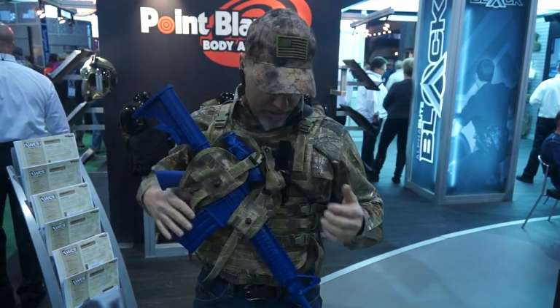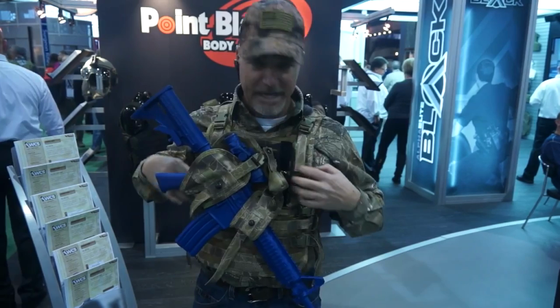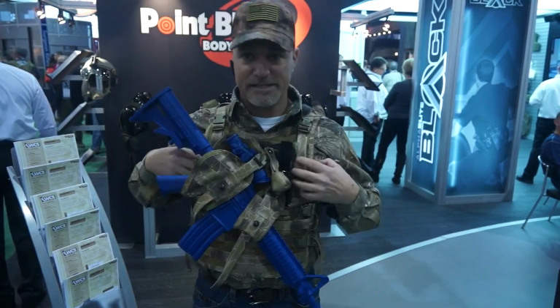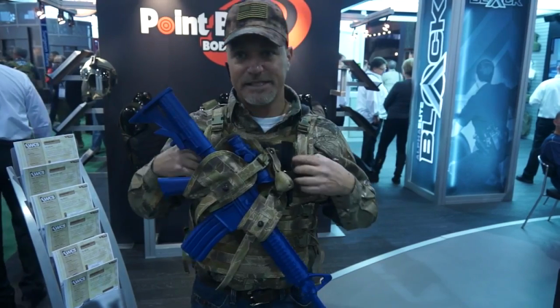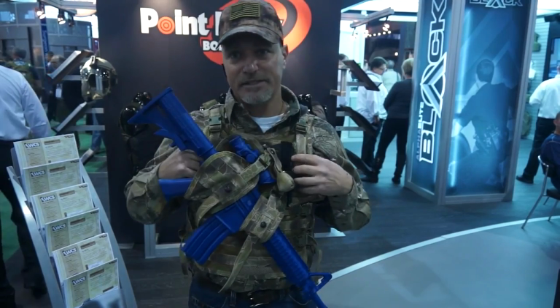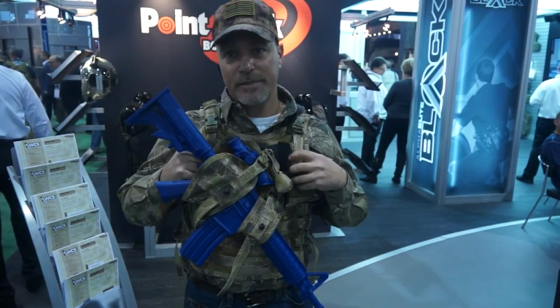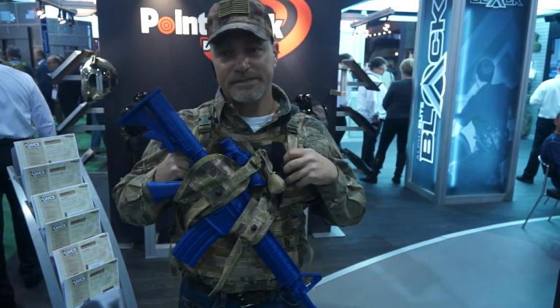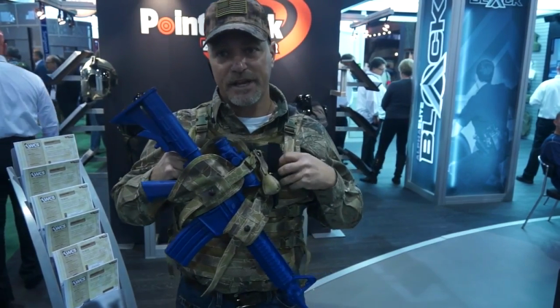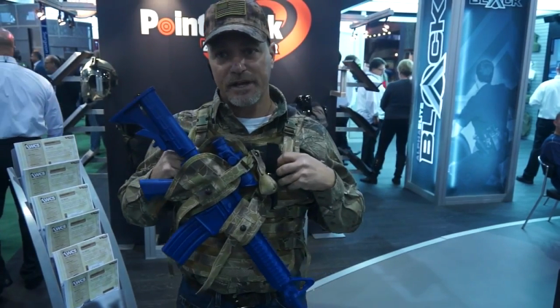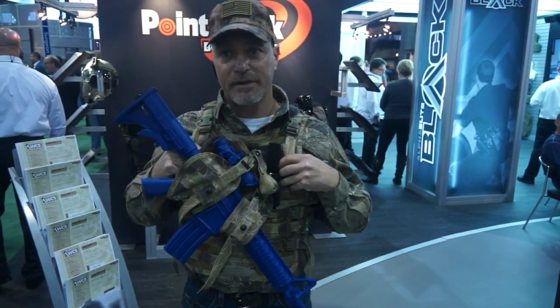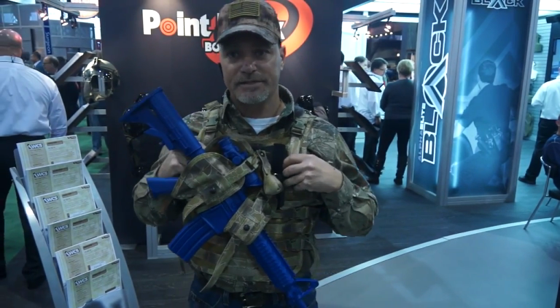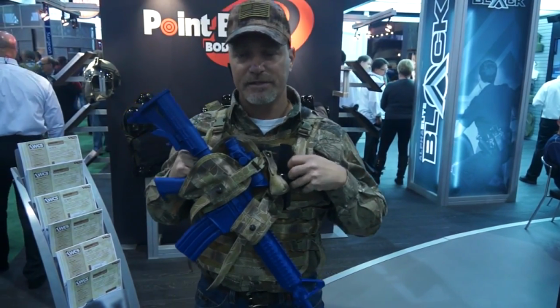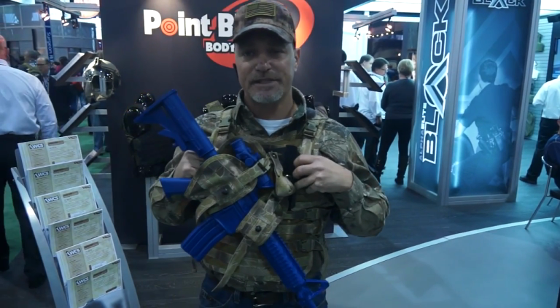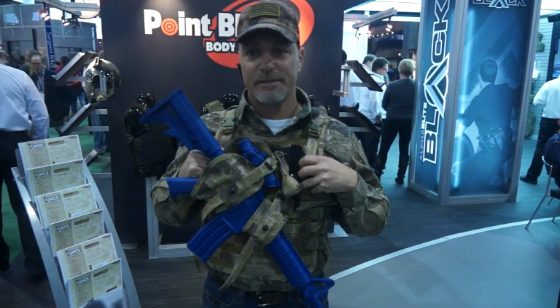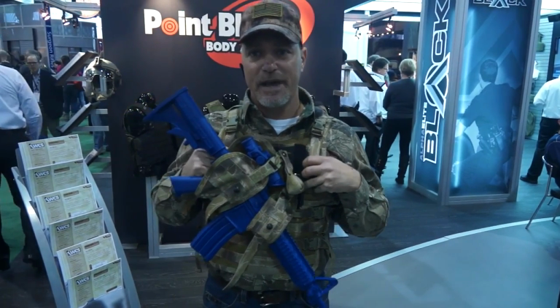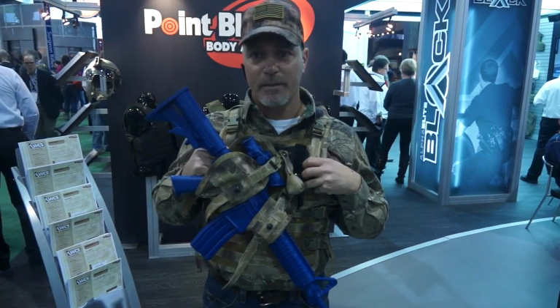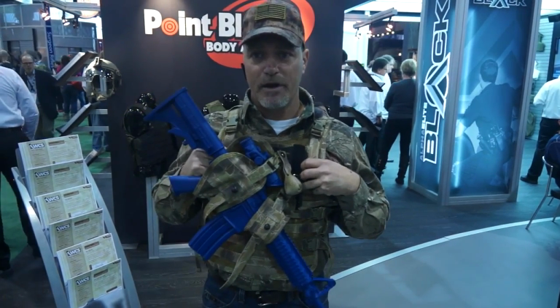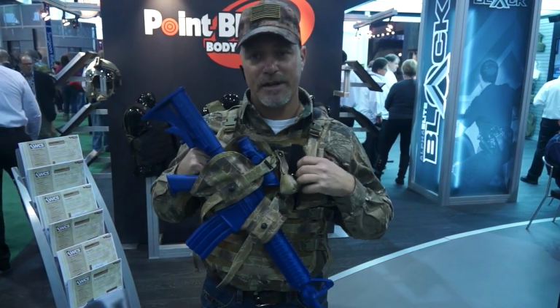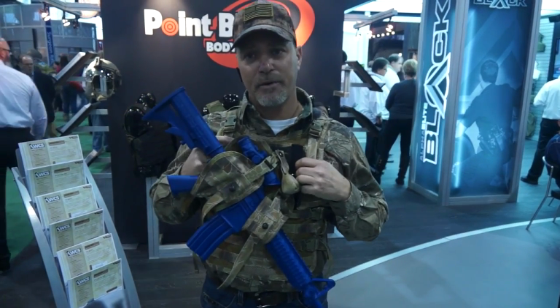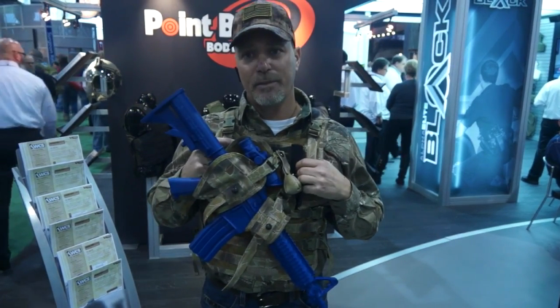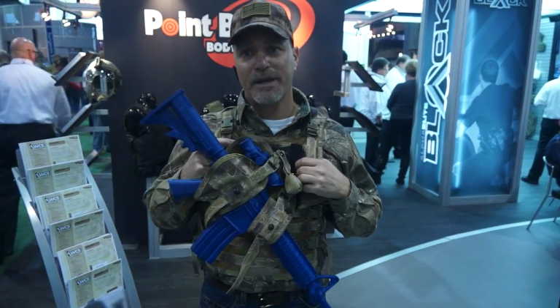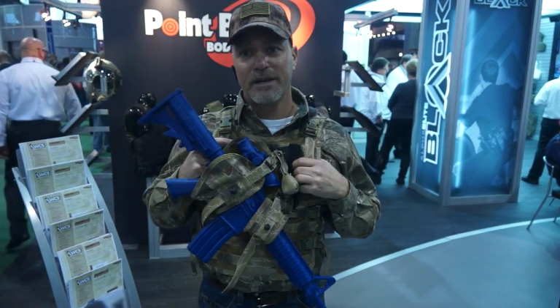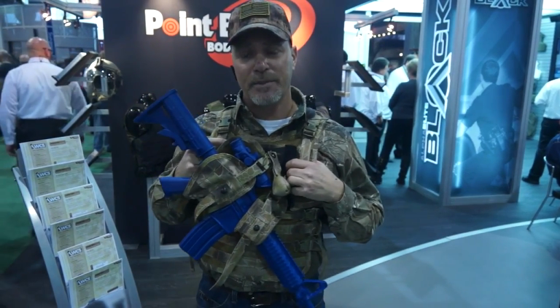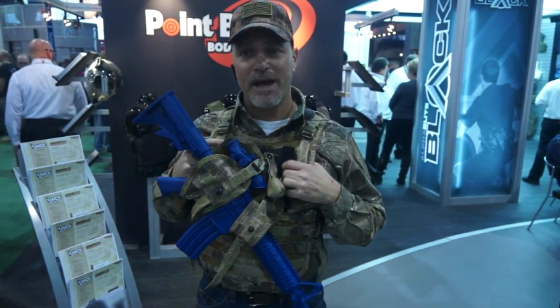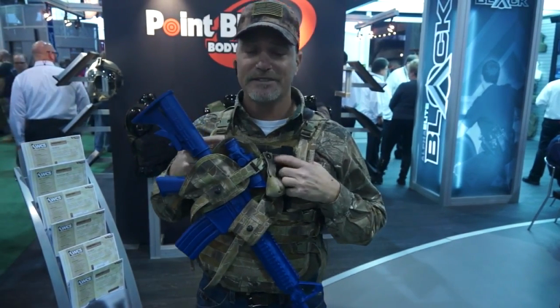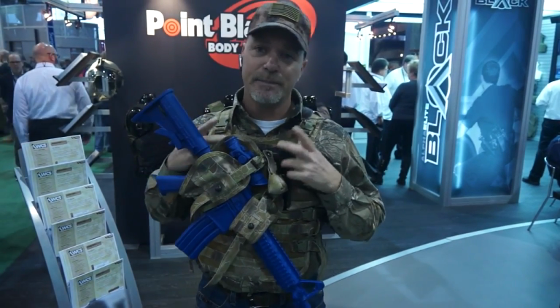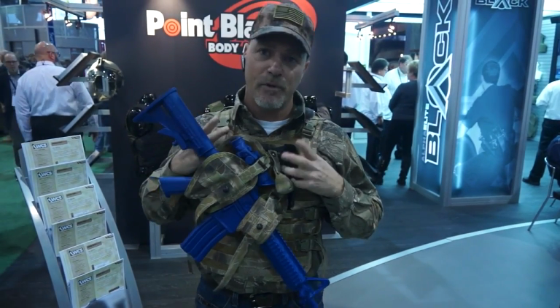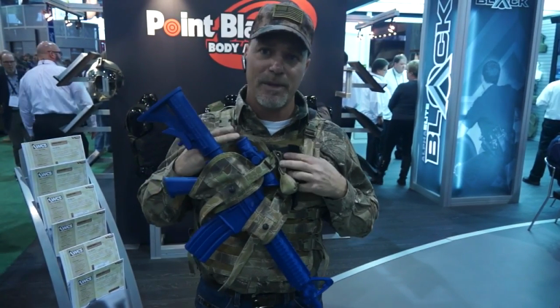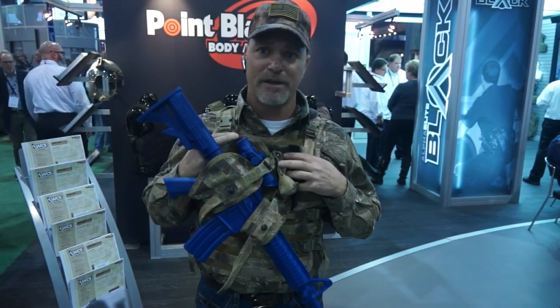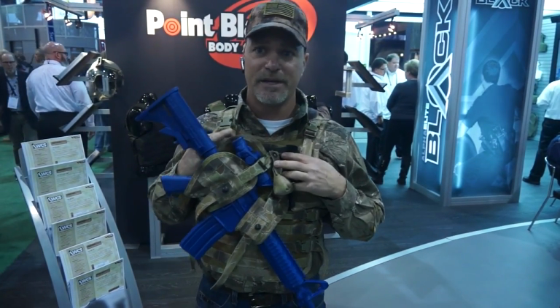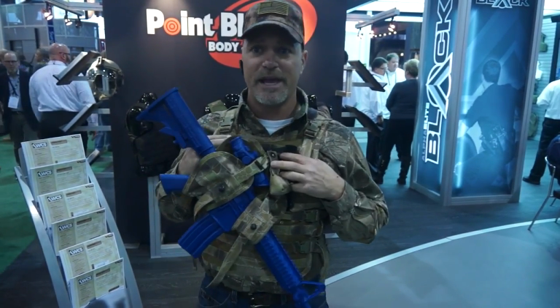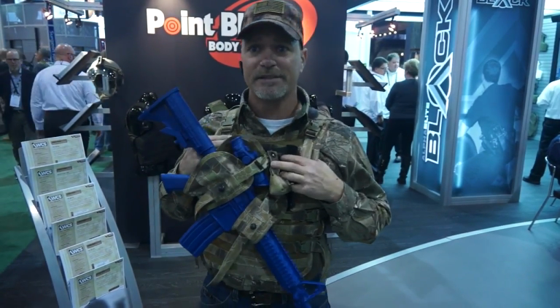Again, the system is a new system on the market that Point Blank Enterprise and Point Blank Hunting has.